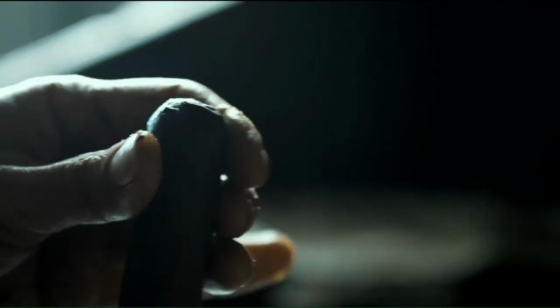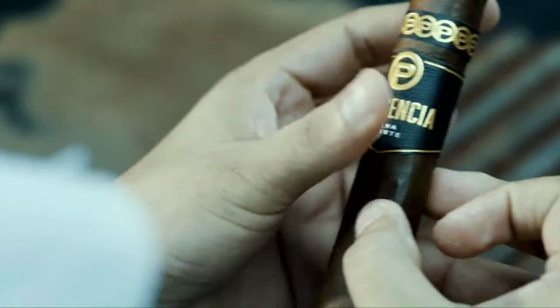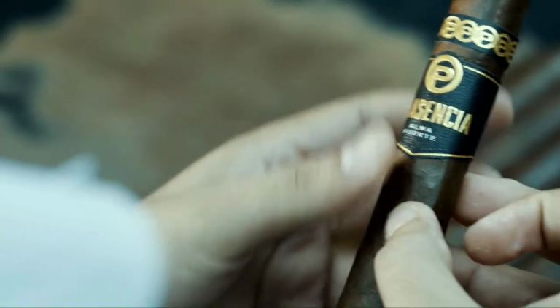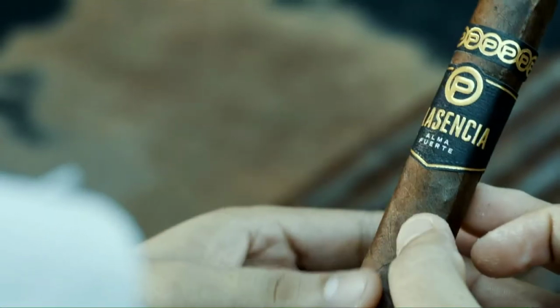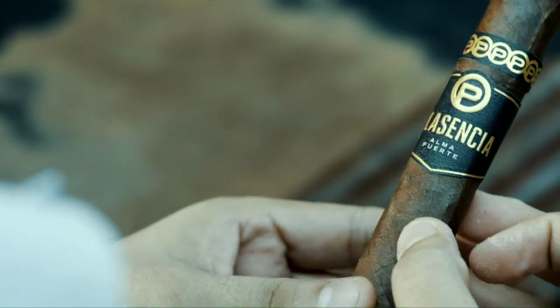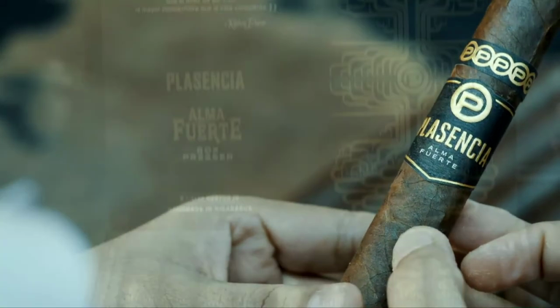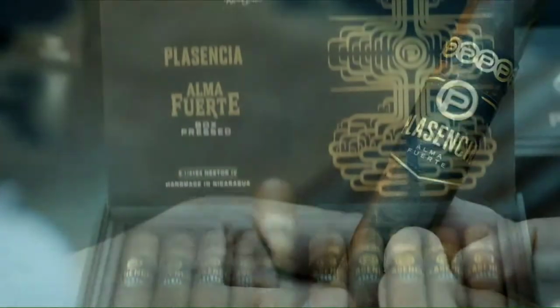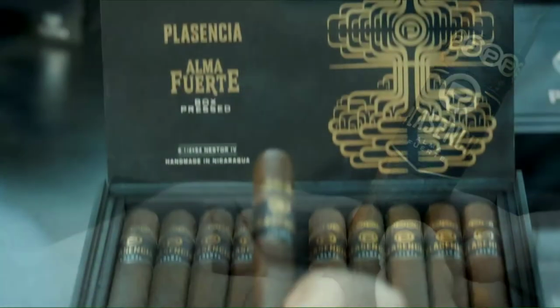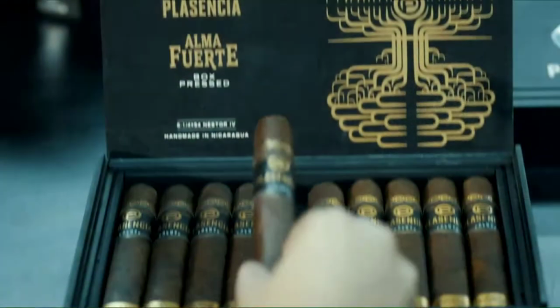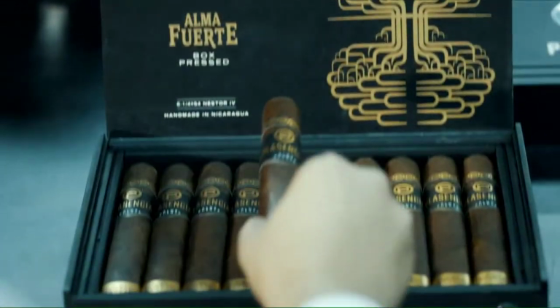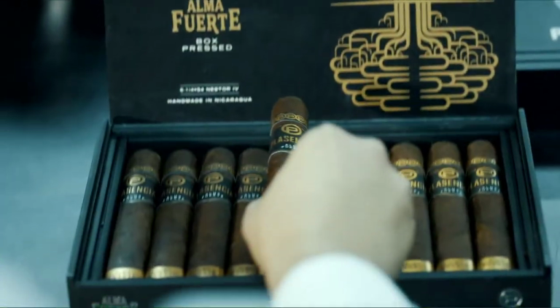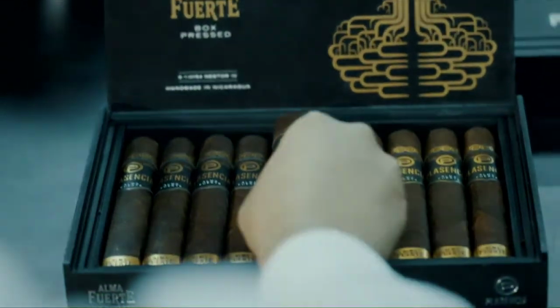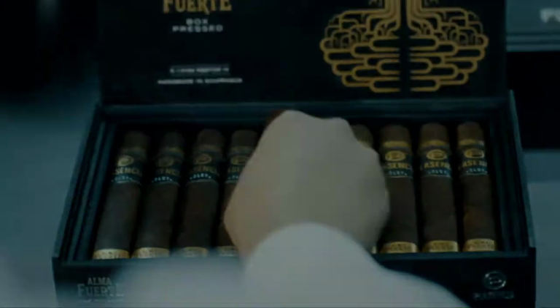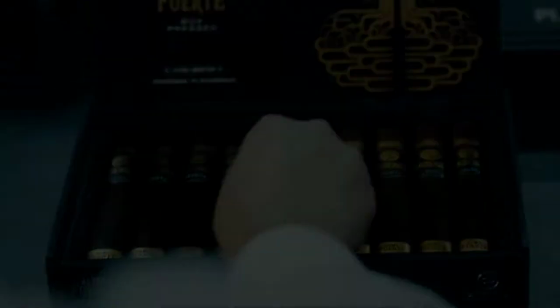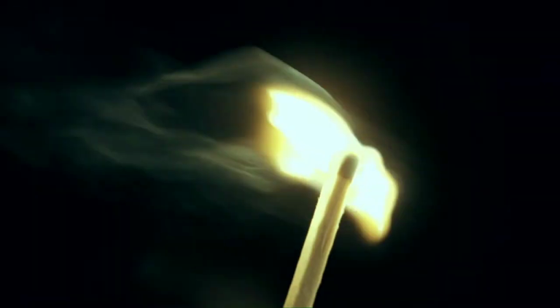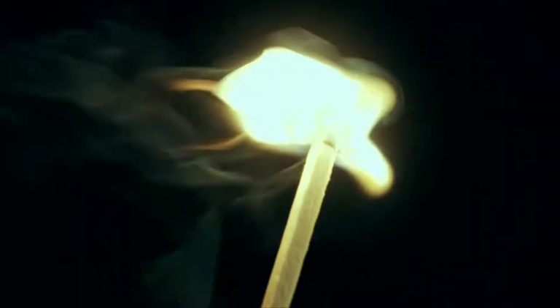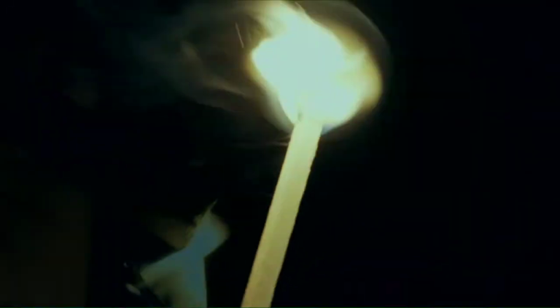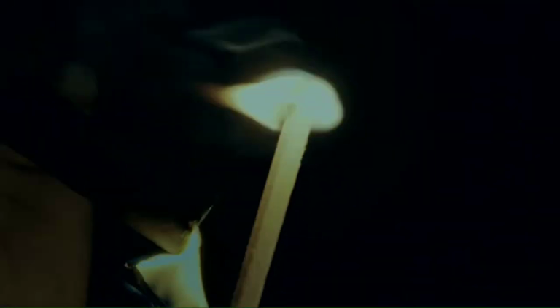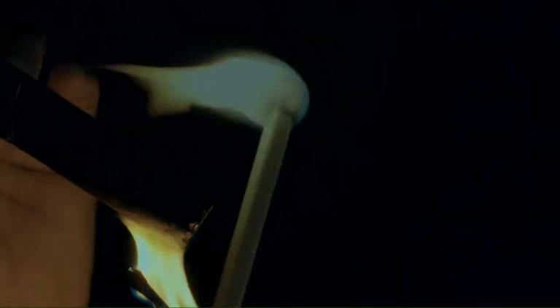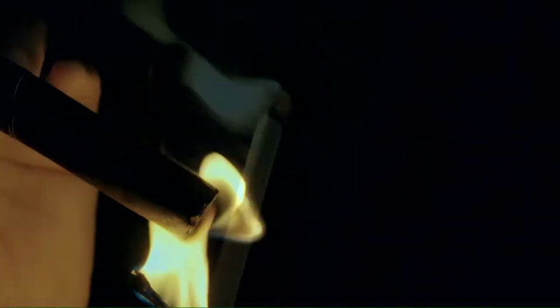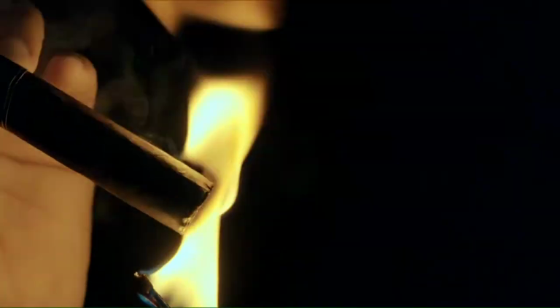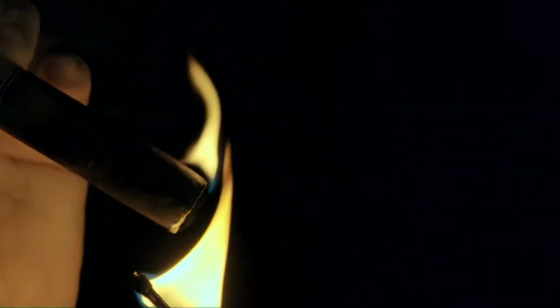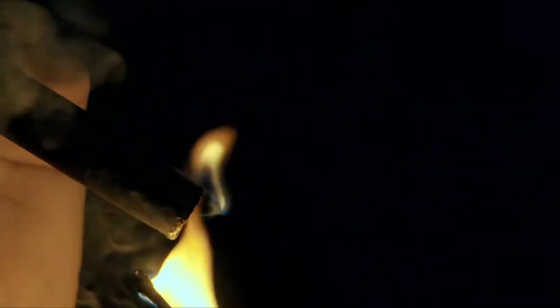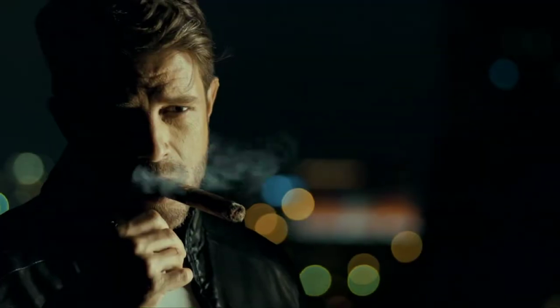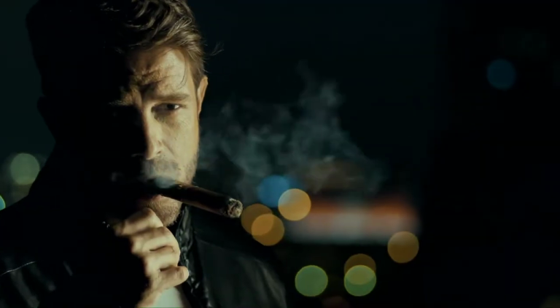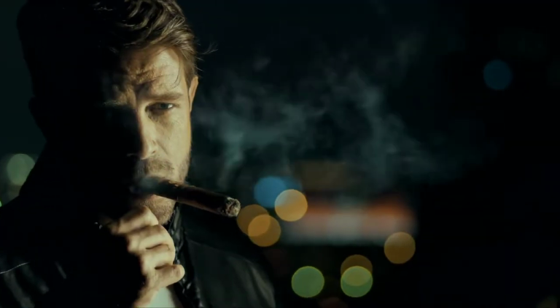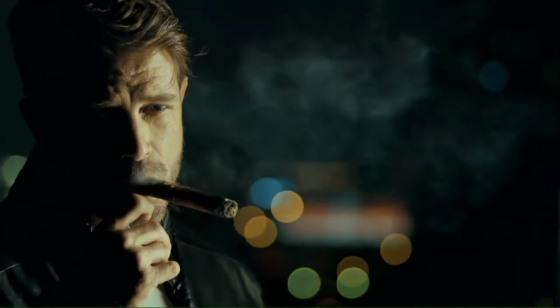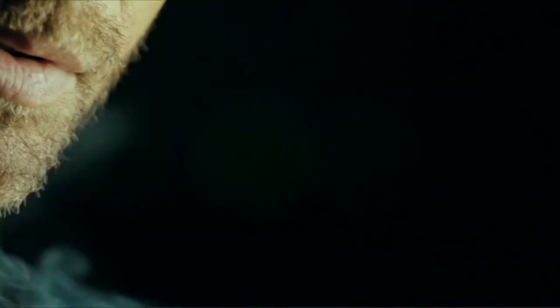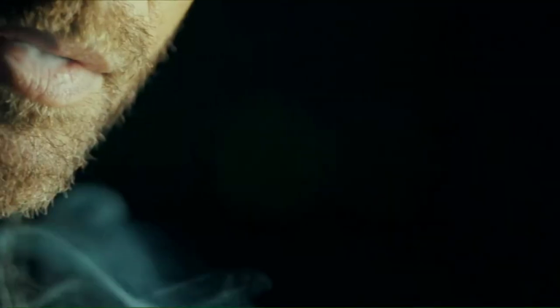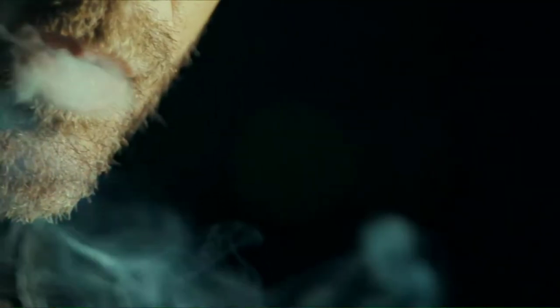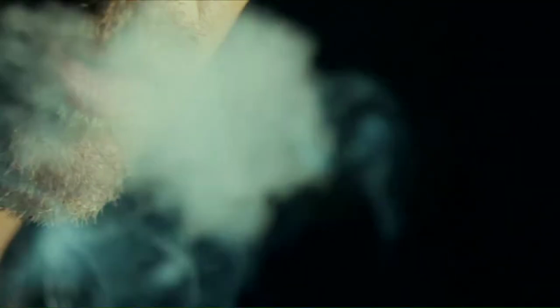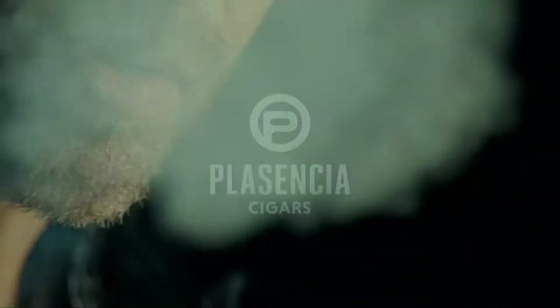Blasencia cigars, perfected for more than 150 years. Yours to enjoy now.